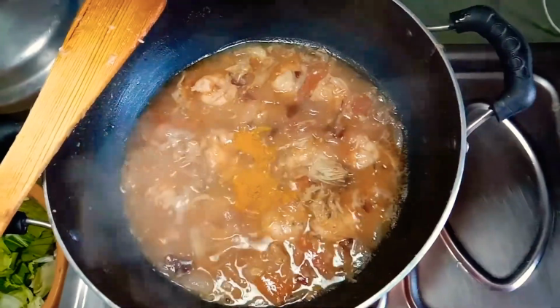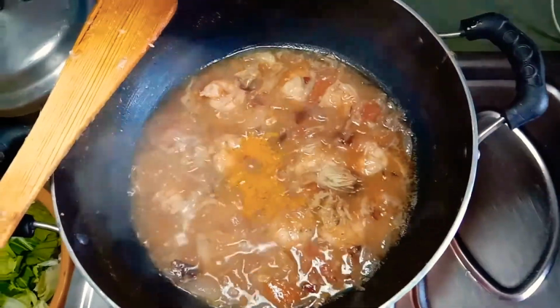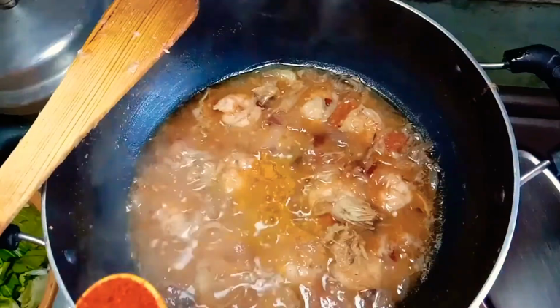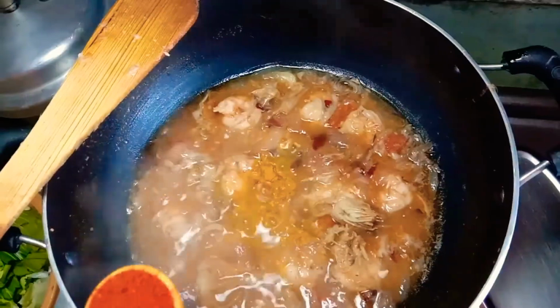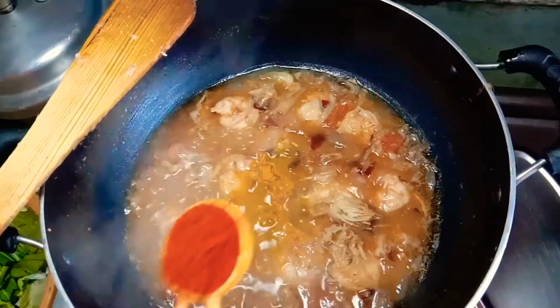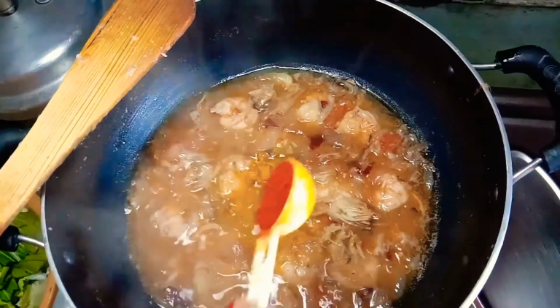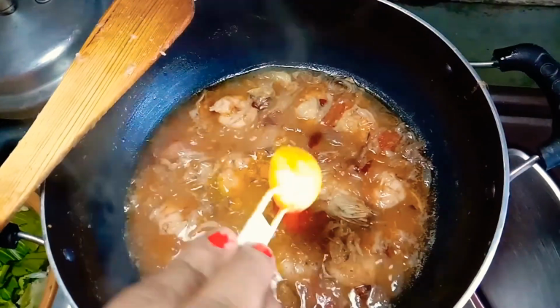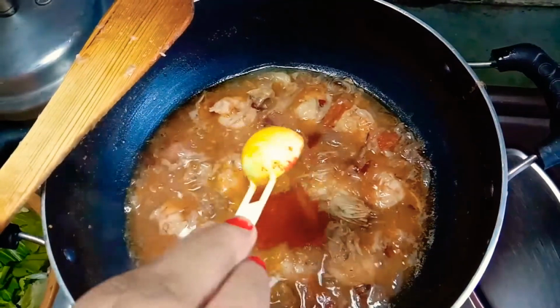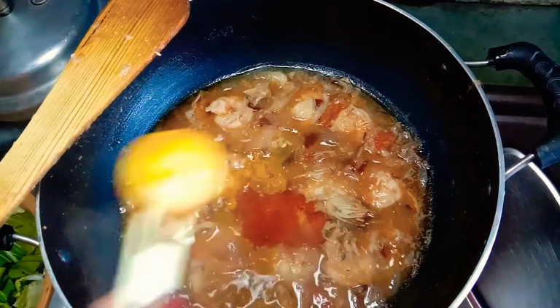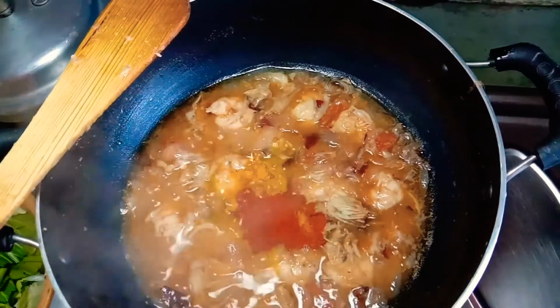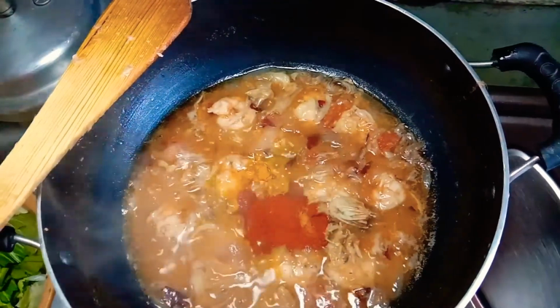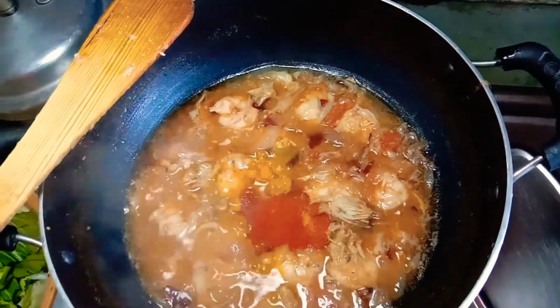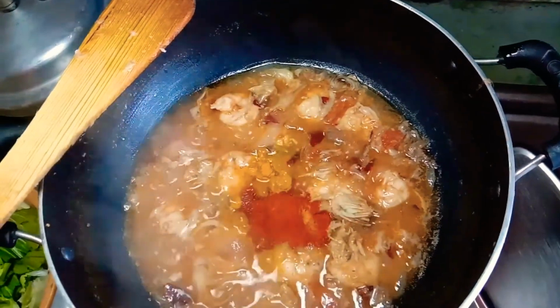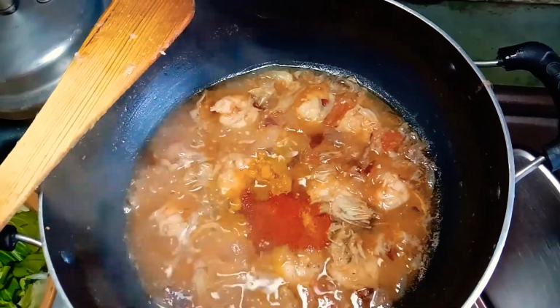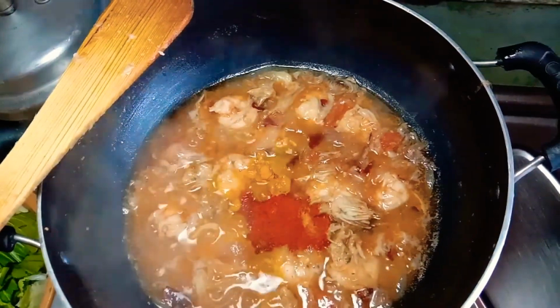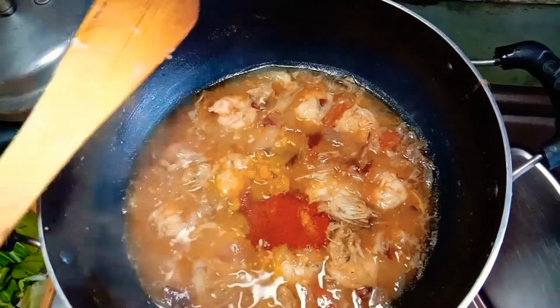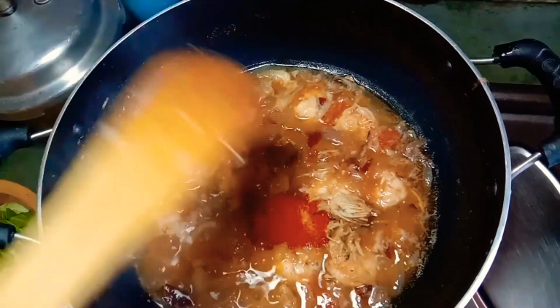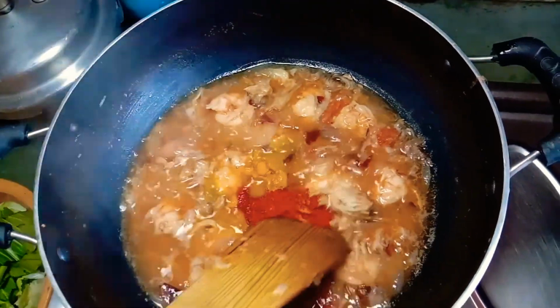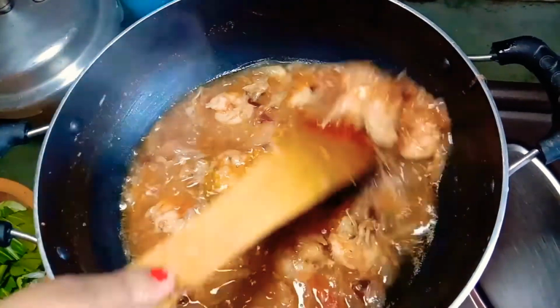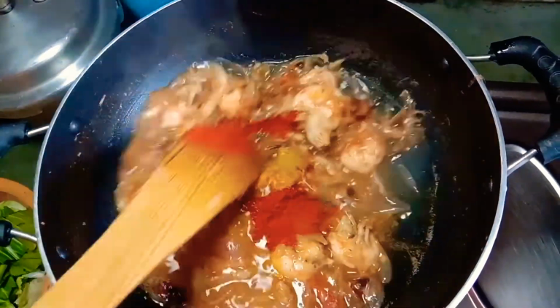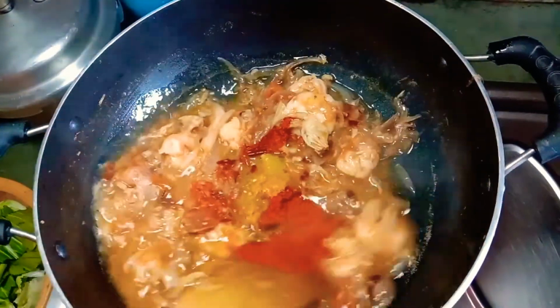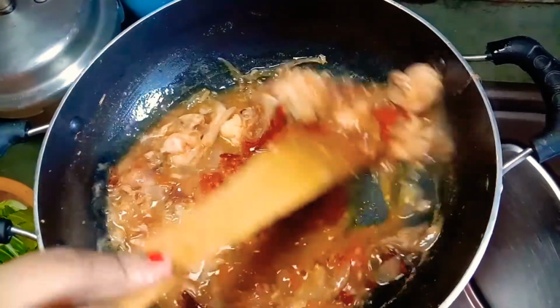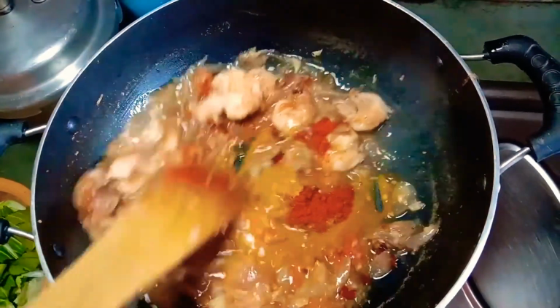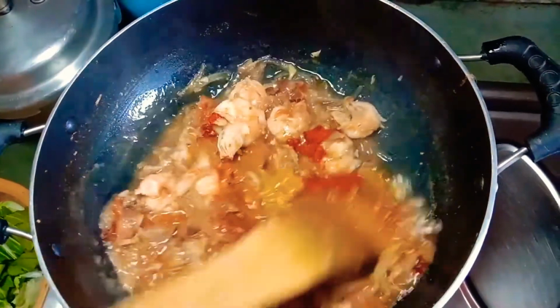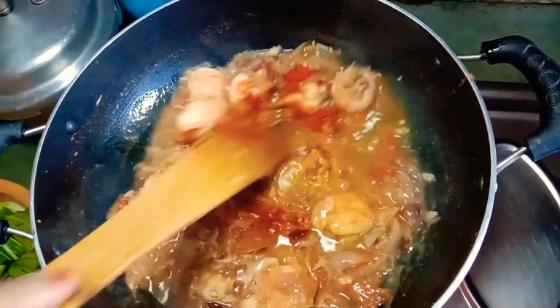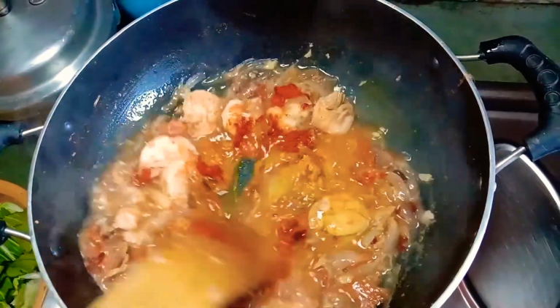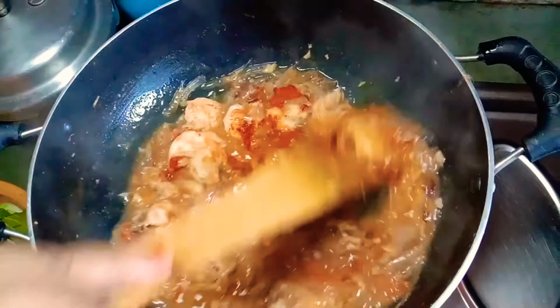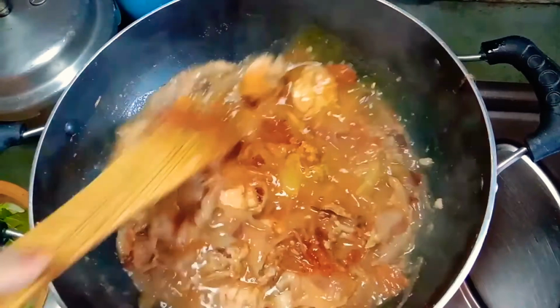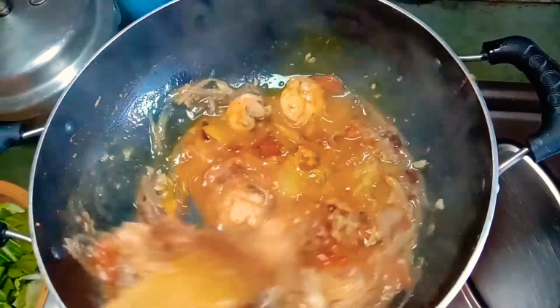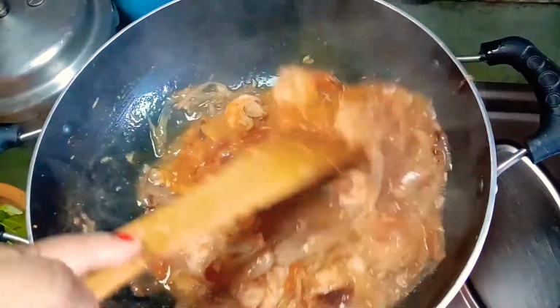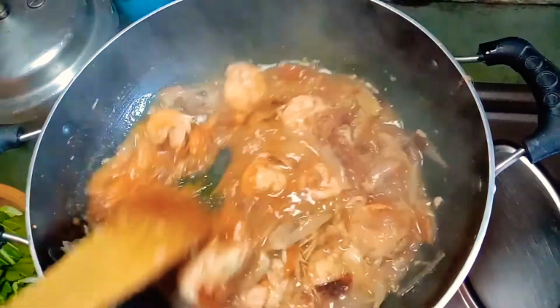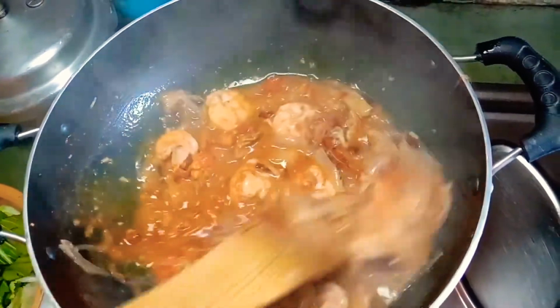After that I am adding turmeric powder and red chili powder and mix them well.